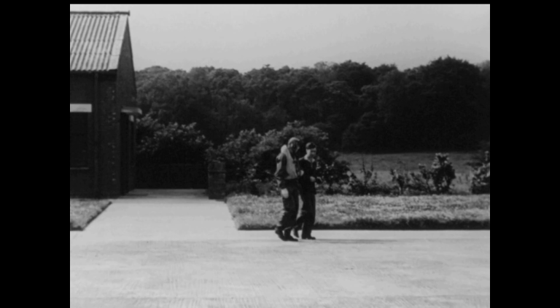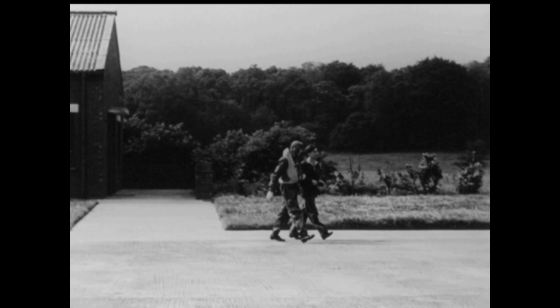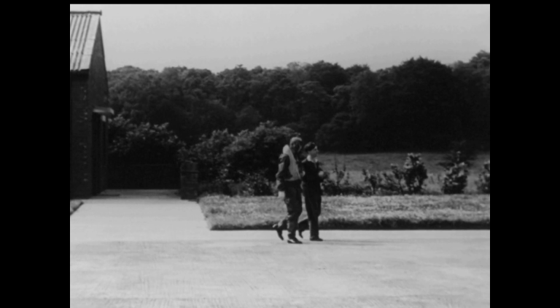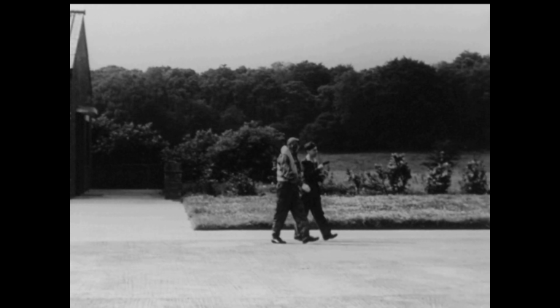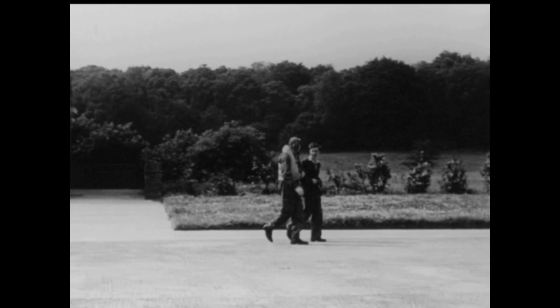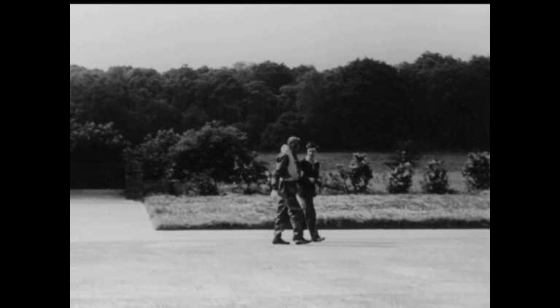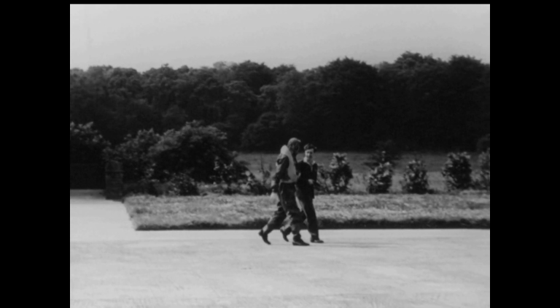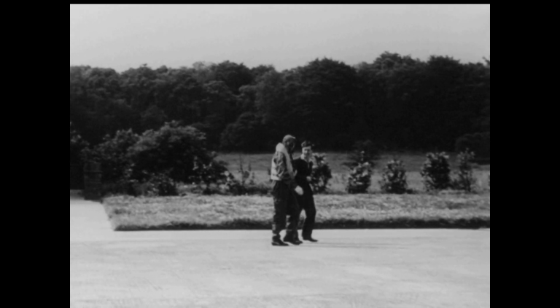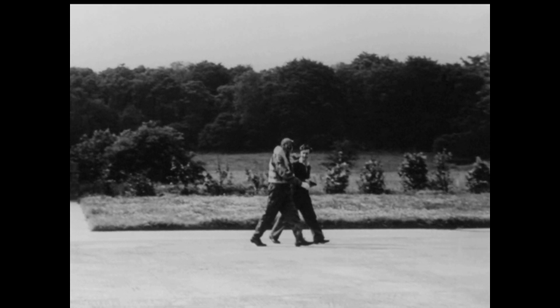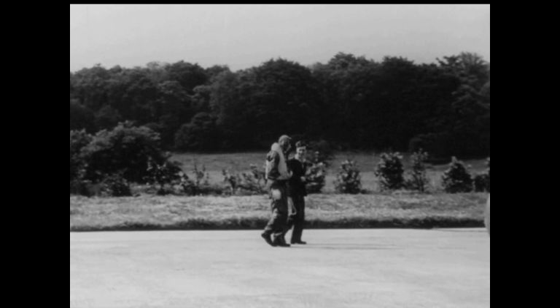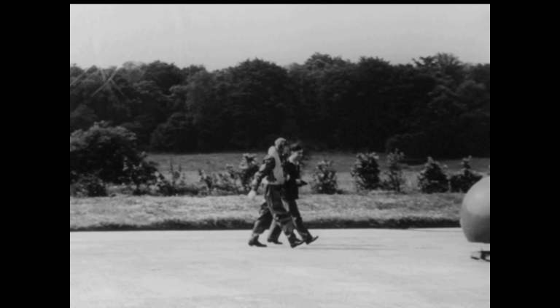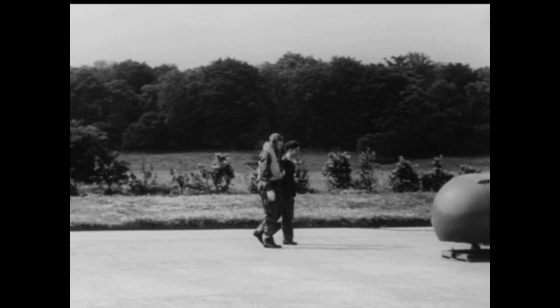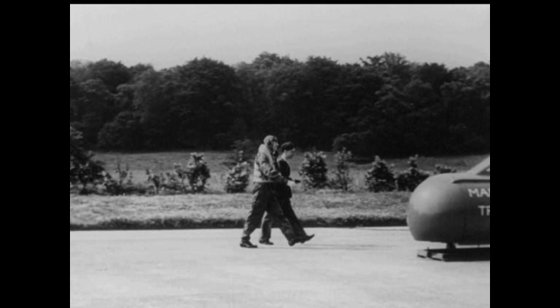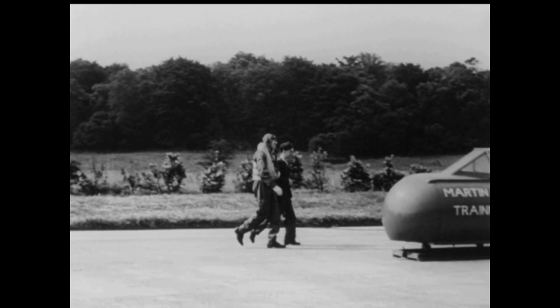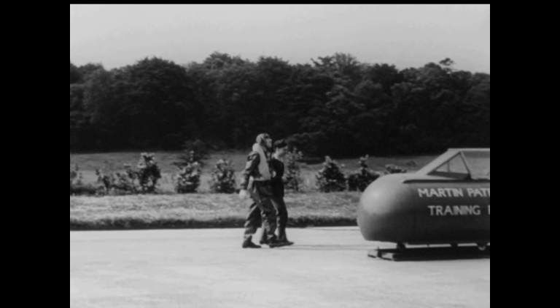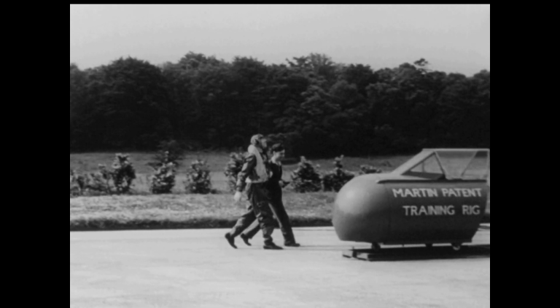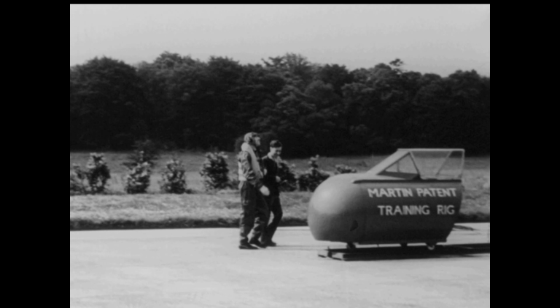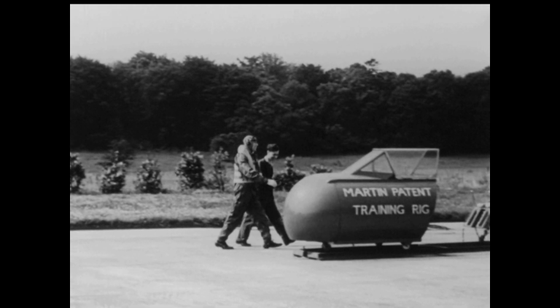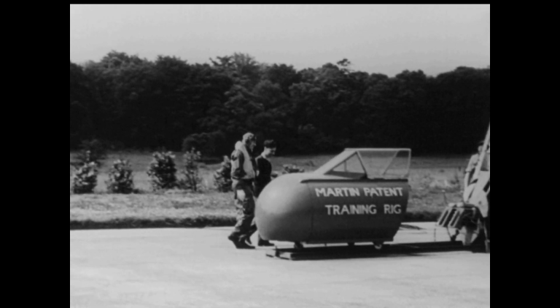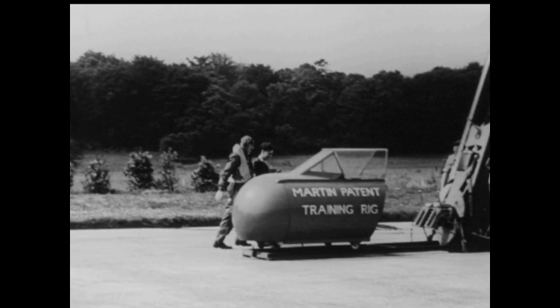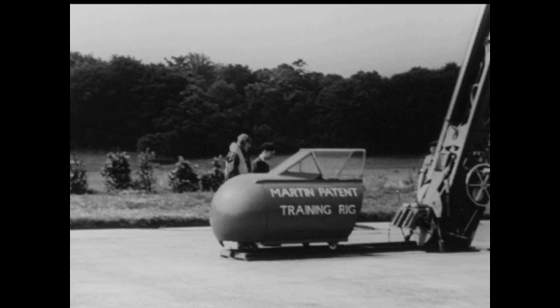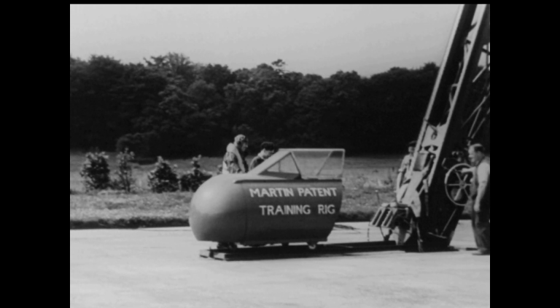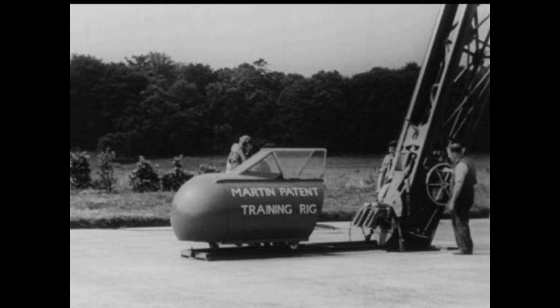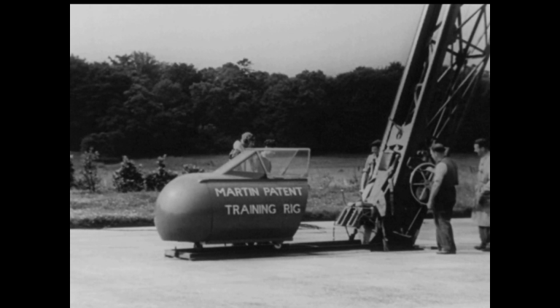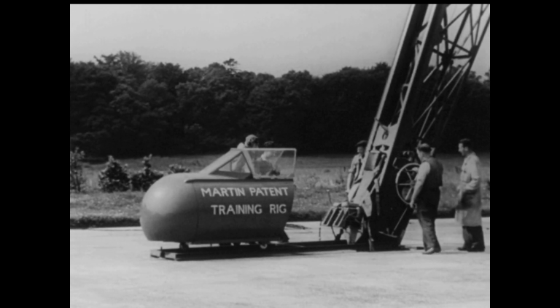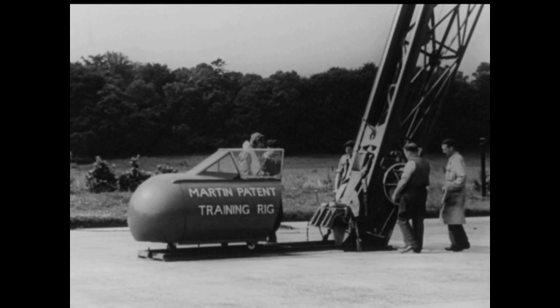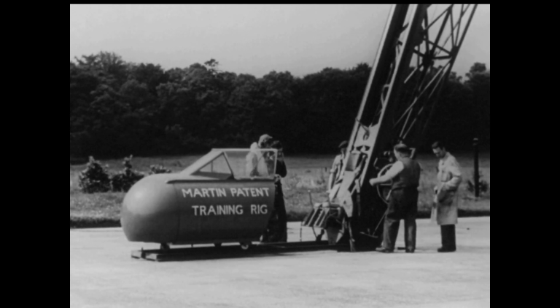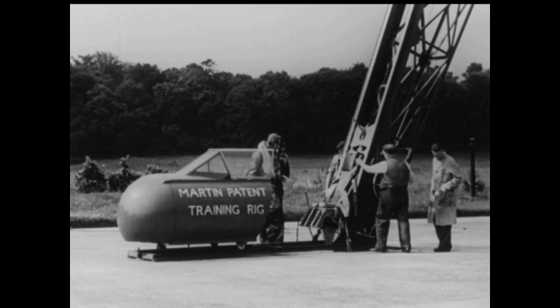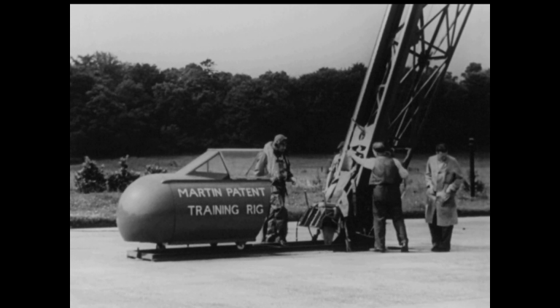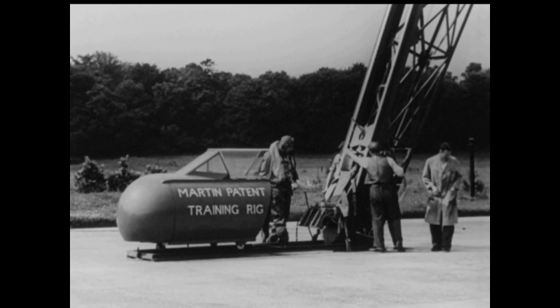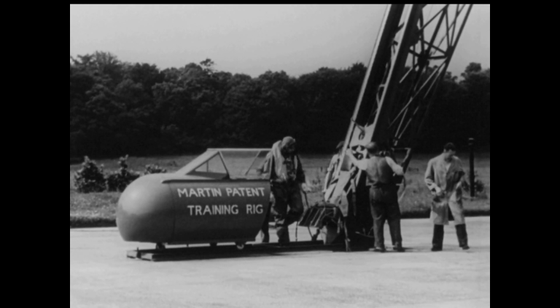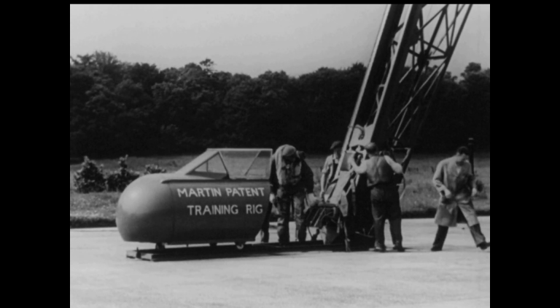For final ground instruction in the Royal Air Force, it has been decided to adopt as standard this test rig complete with dummy cockpit.